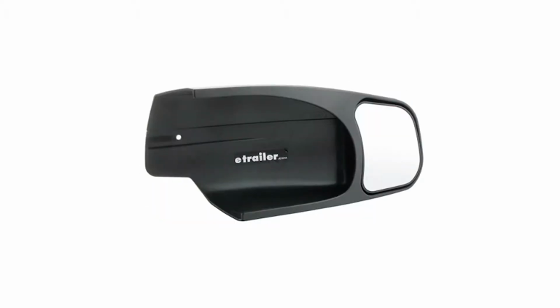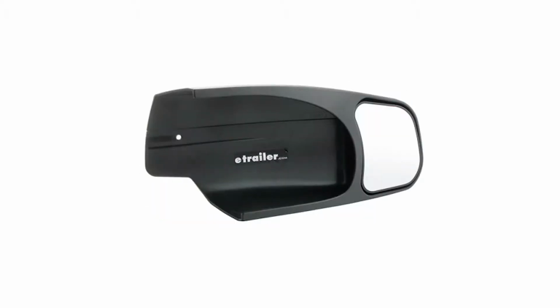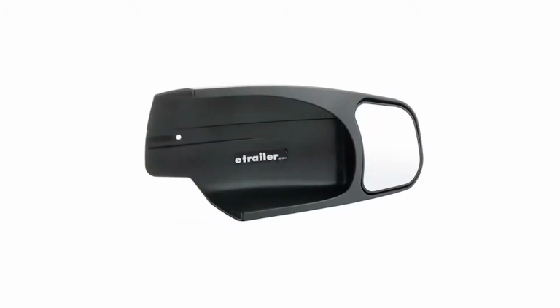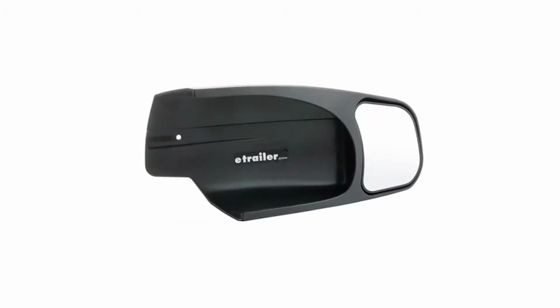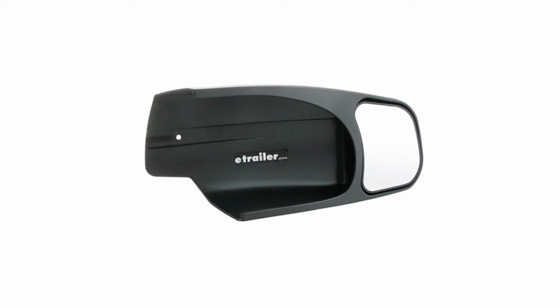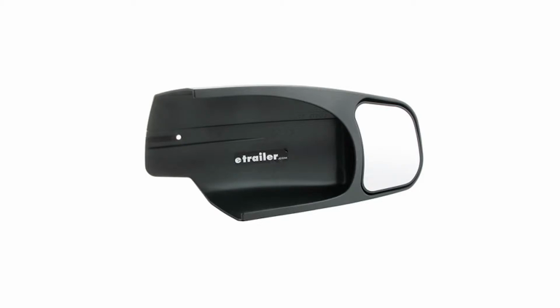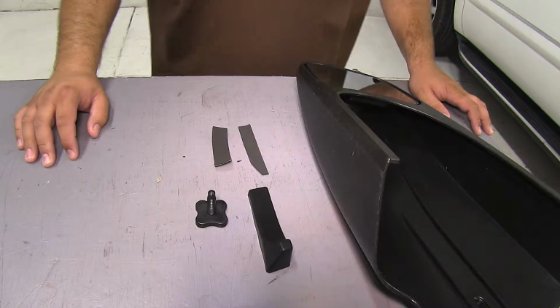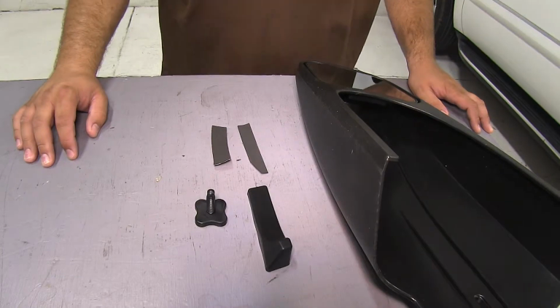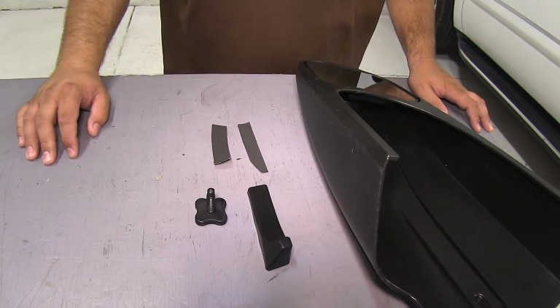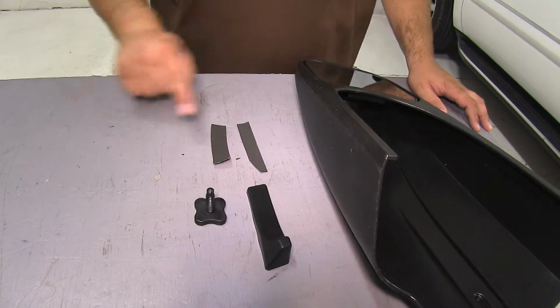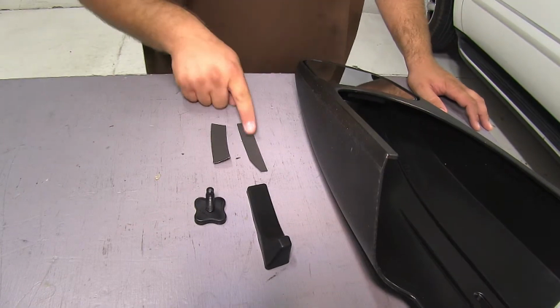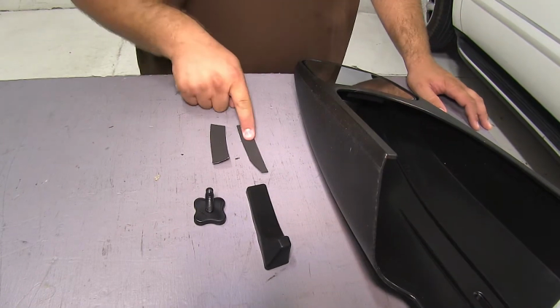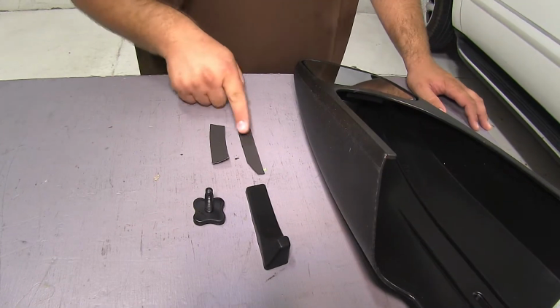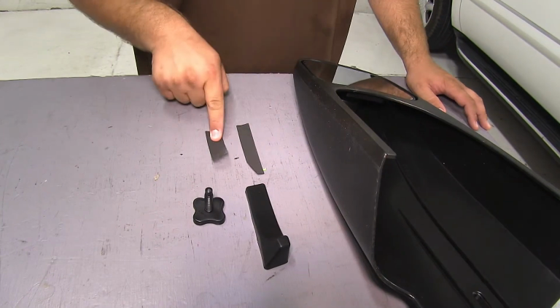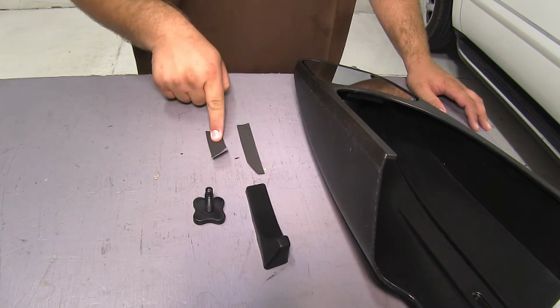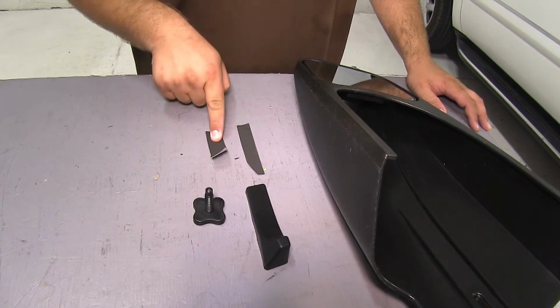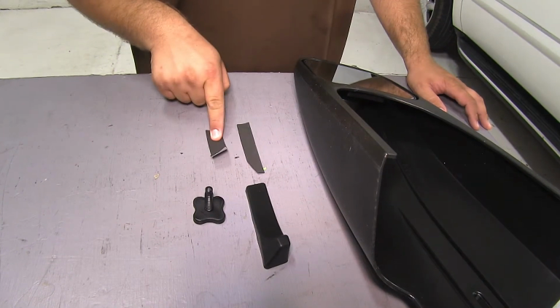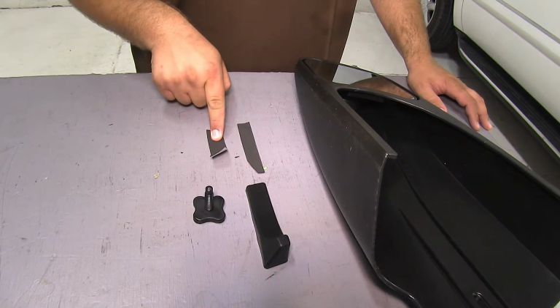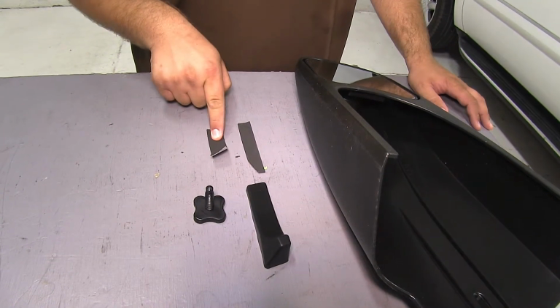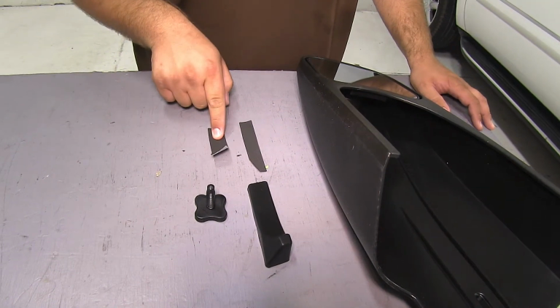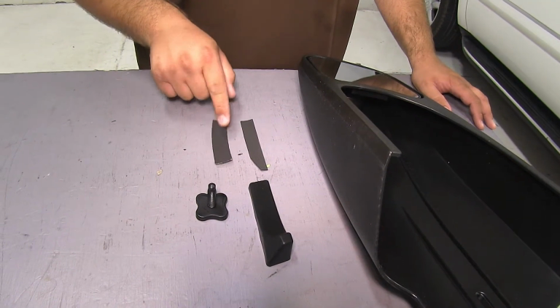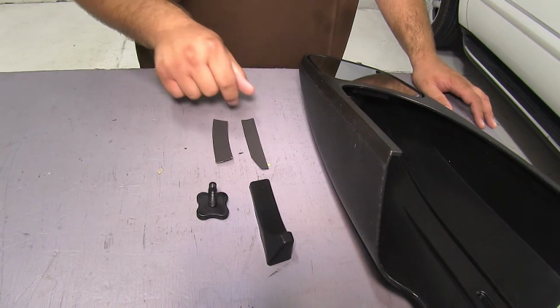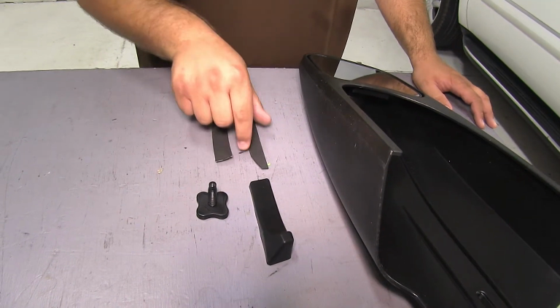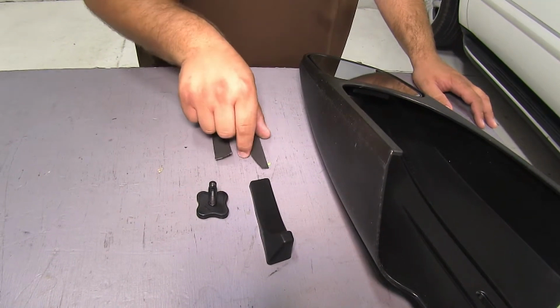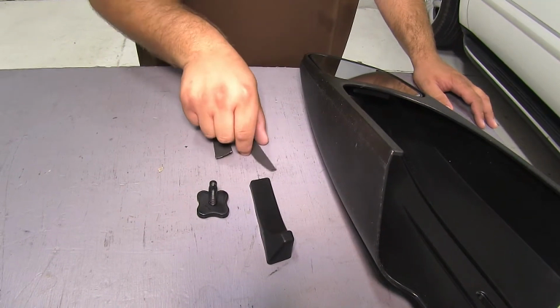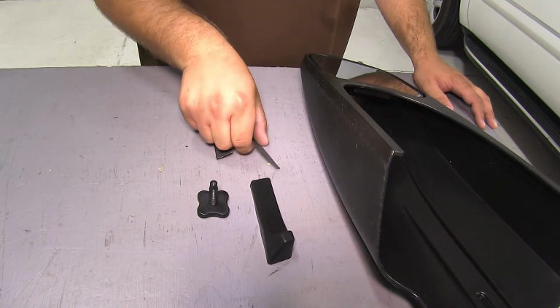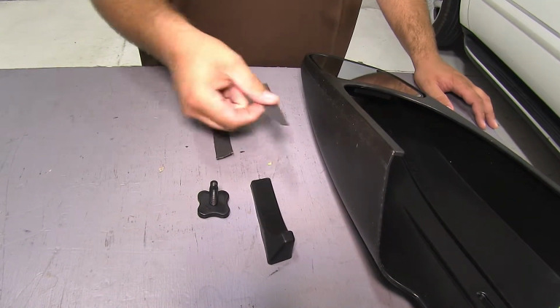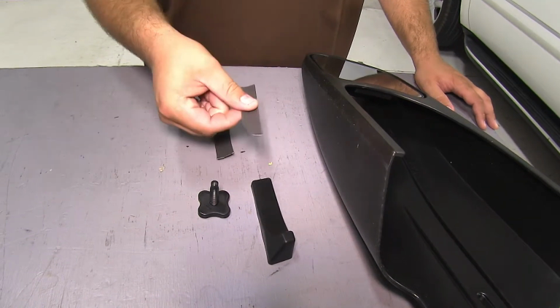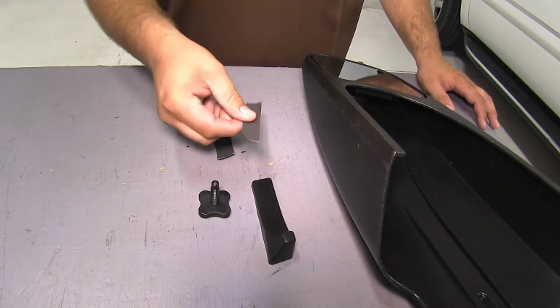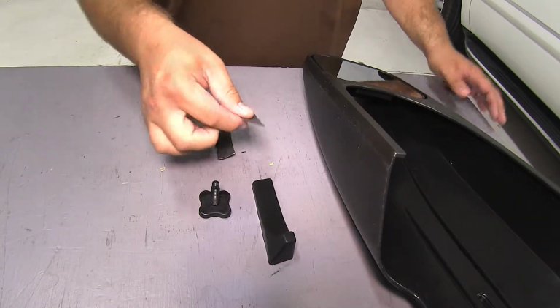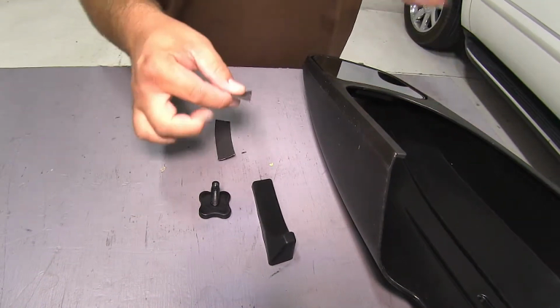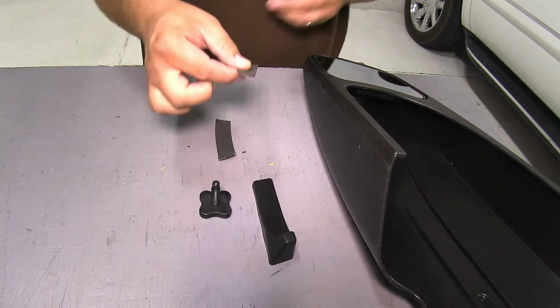Inside the box you'll find the mirror, two foam pads, a block, and a knob.